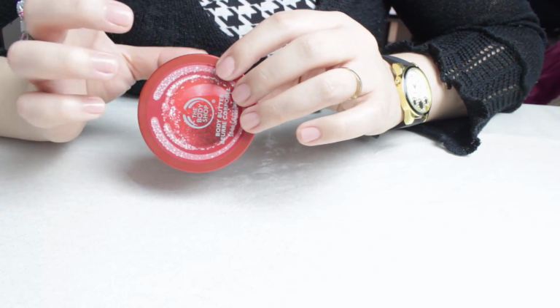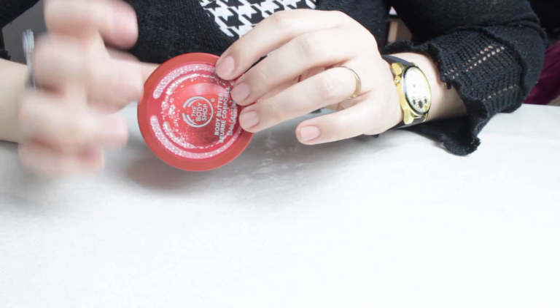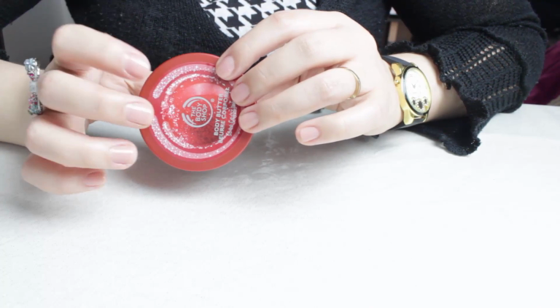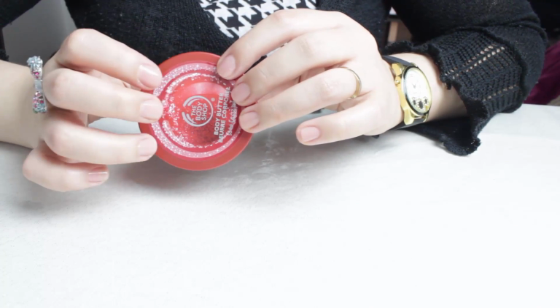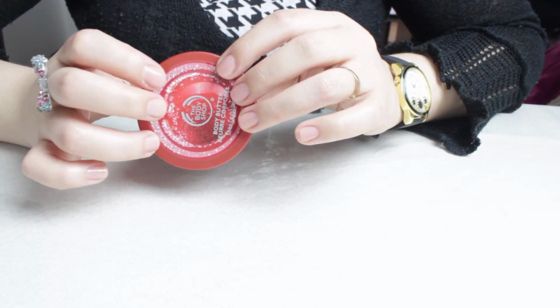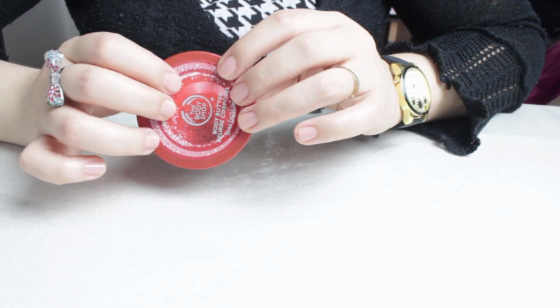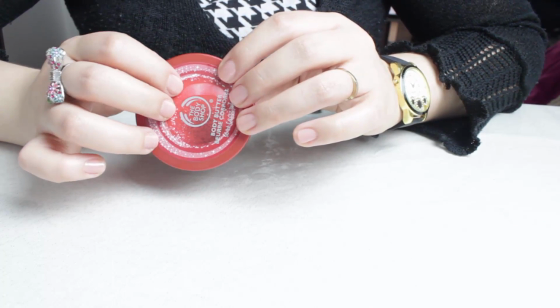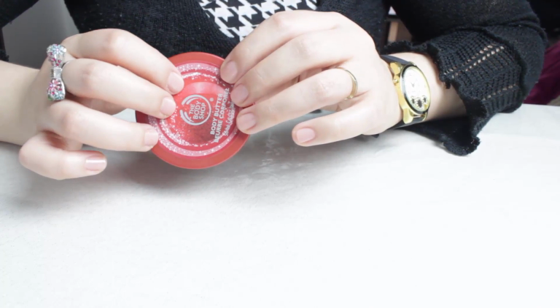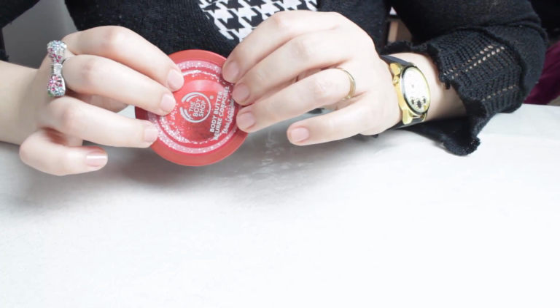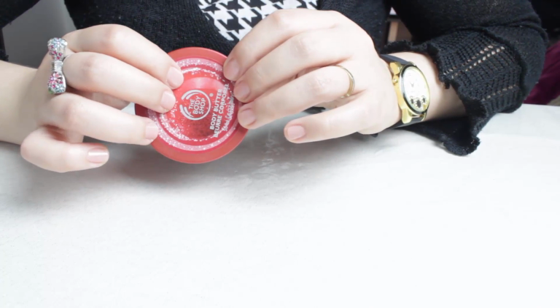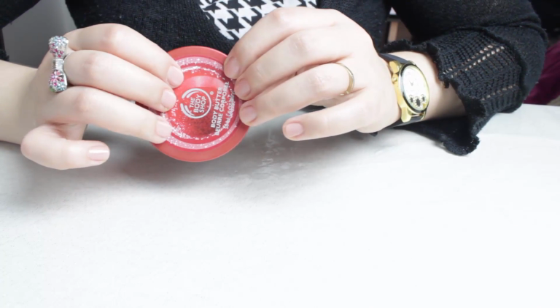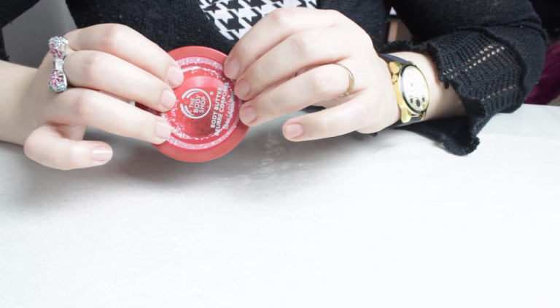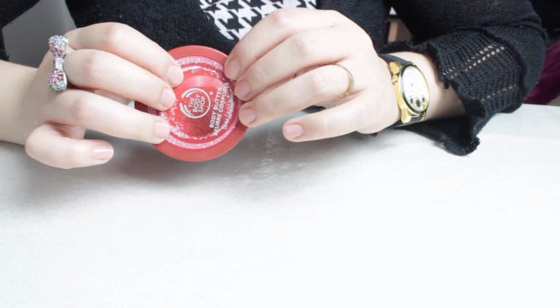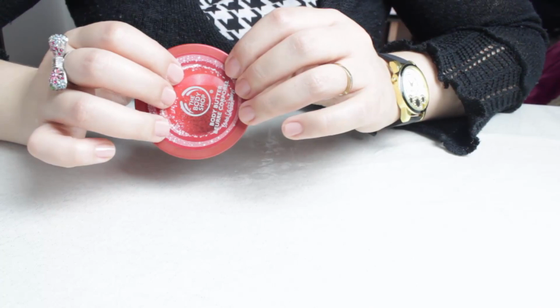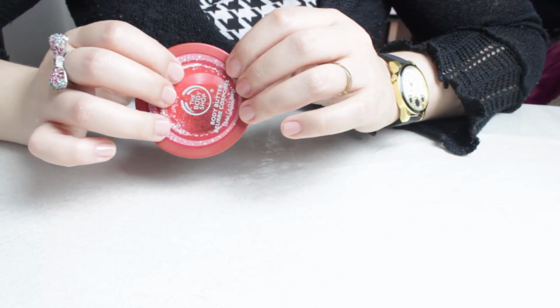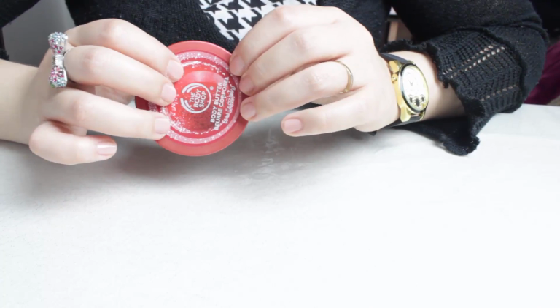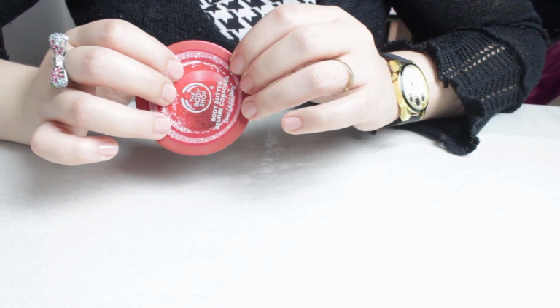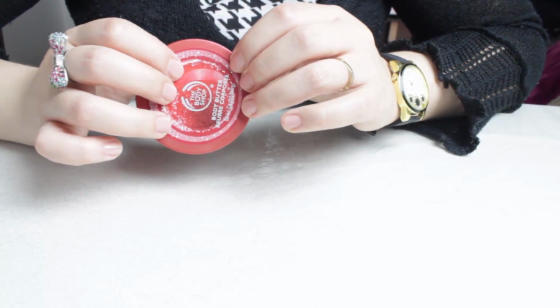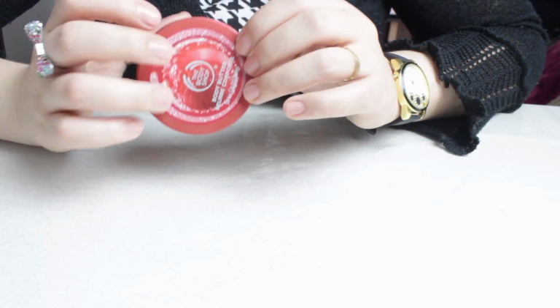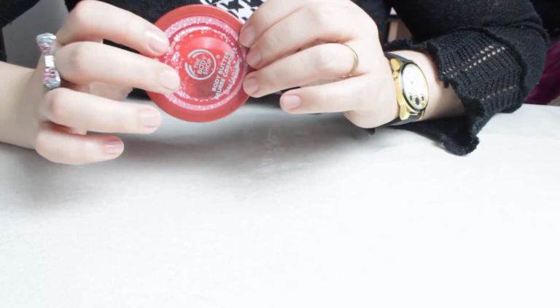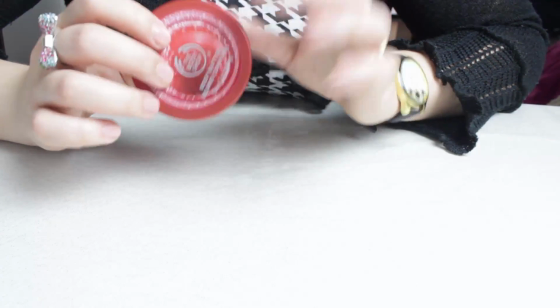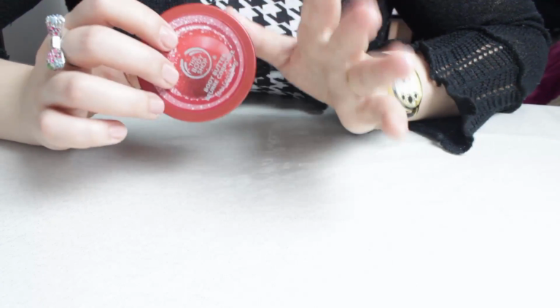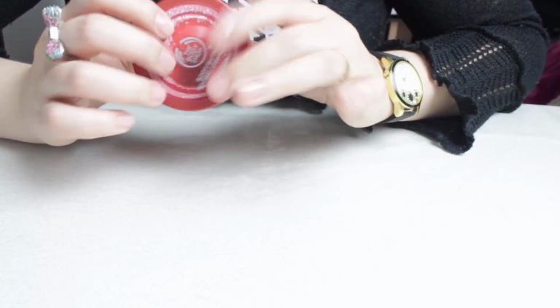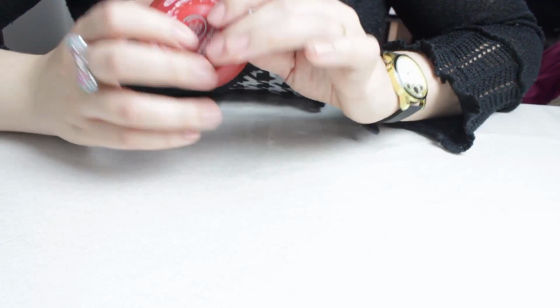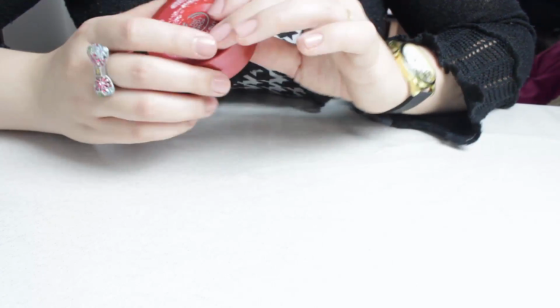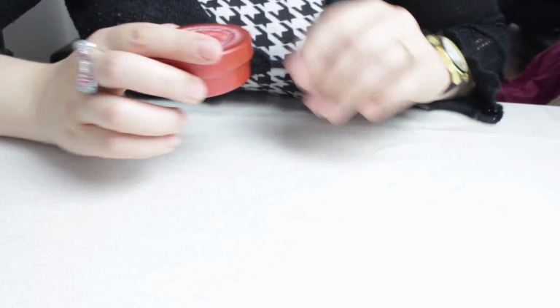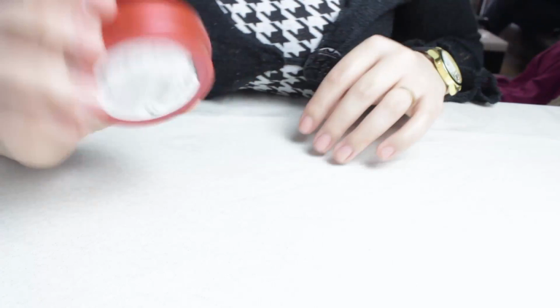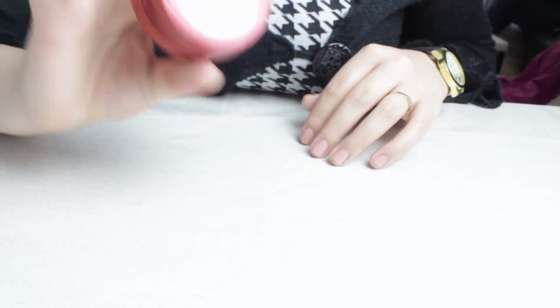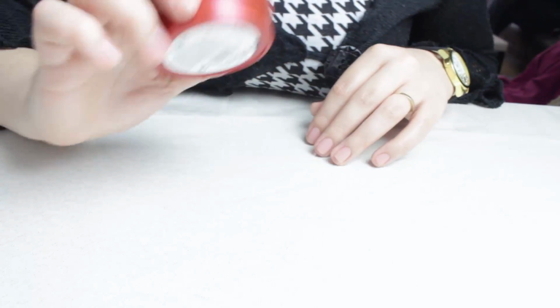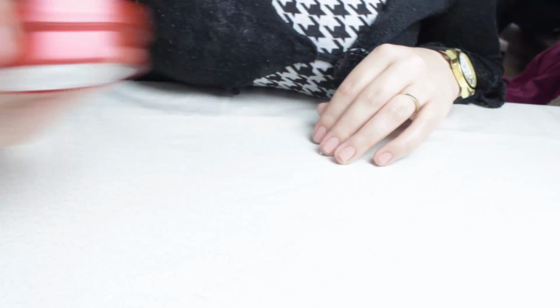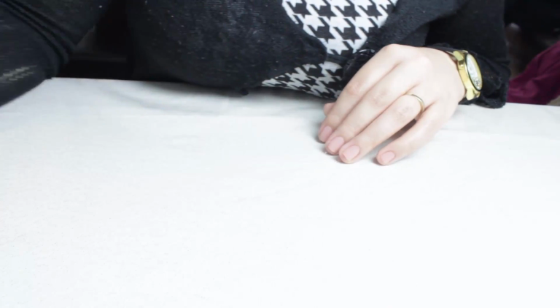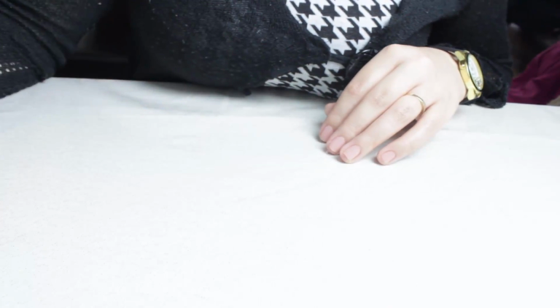Je la trouve très hydratante, malgré que ce soit un baume plutôt qu'un beurre. Franchement j'aime vraiment beaucoup. Donc oui, je rachèterai.